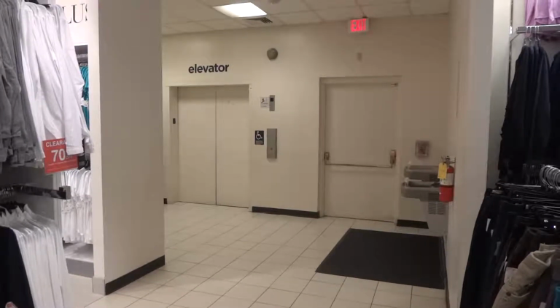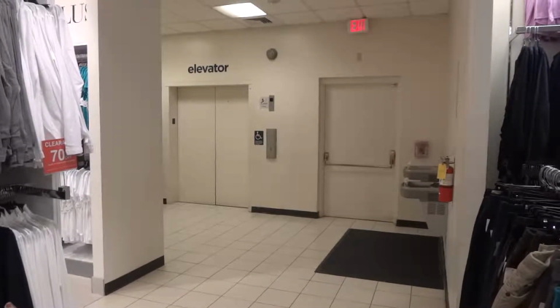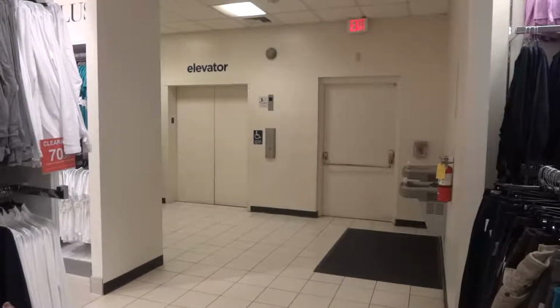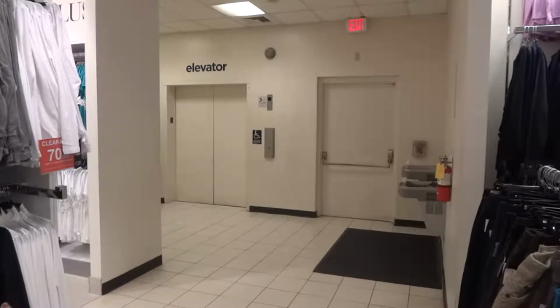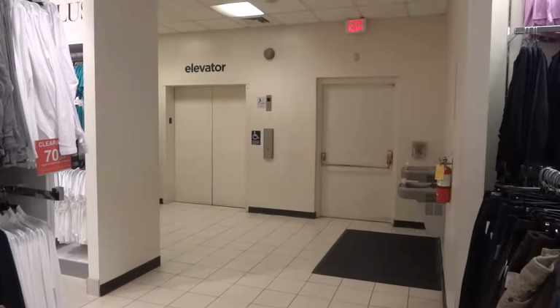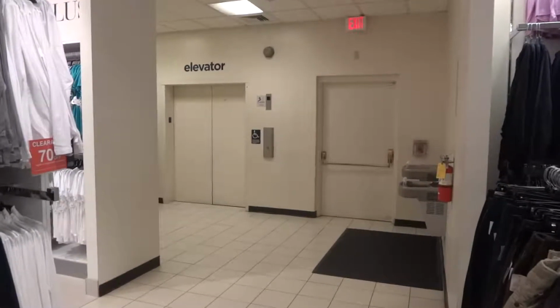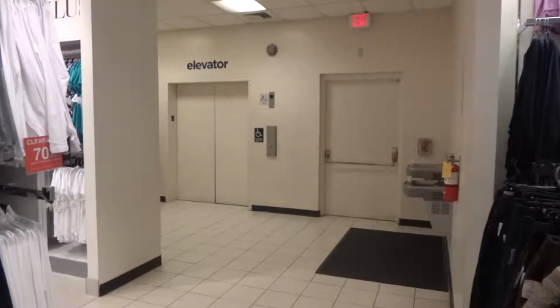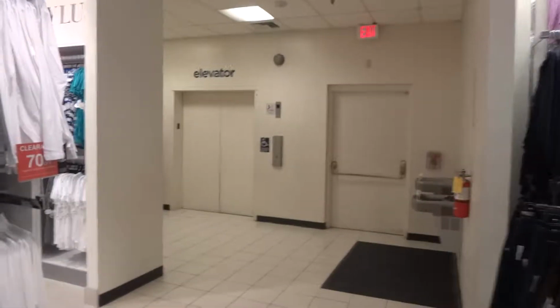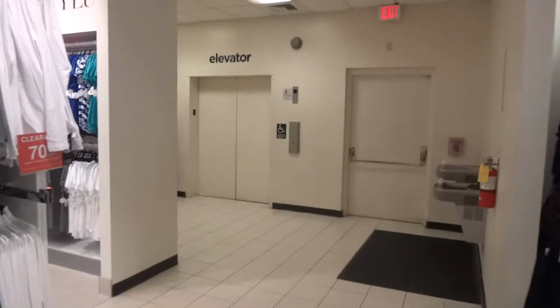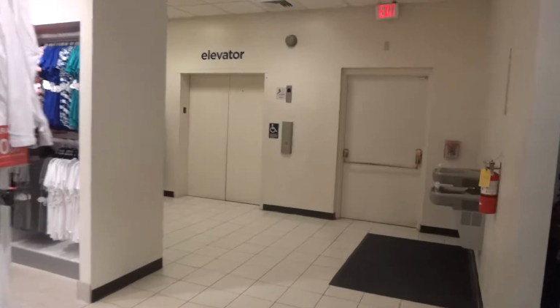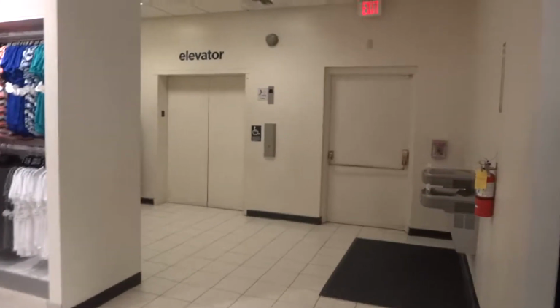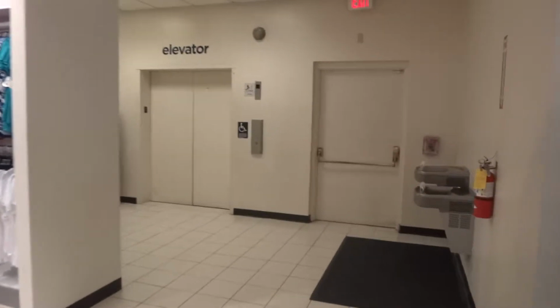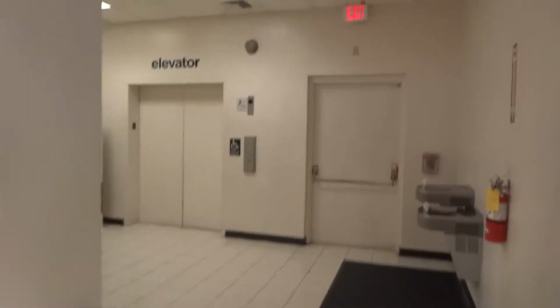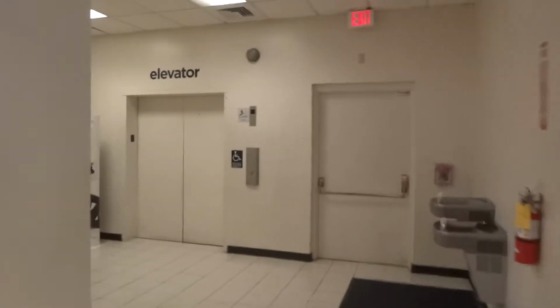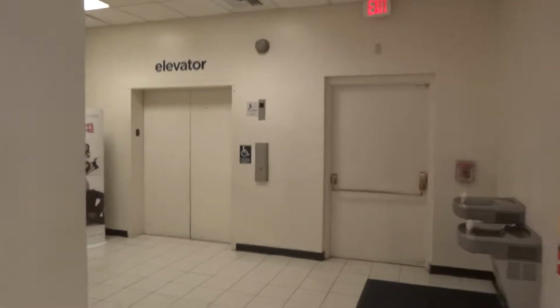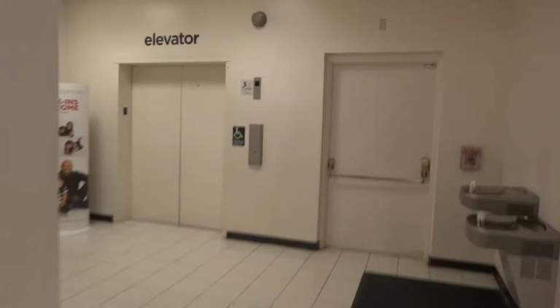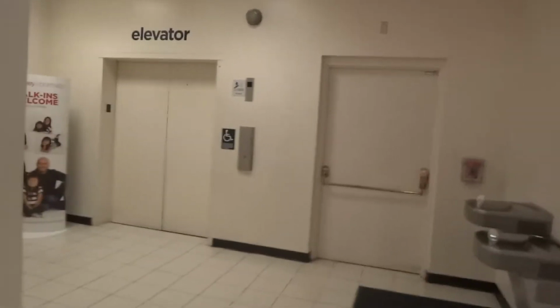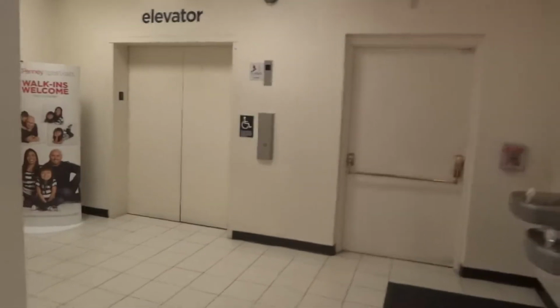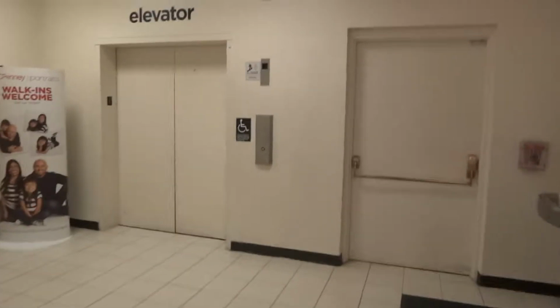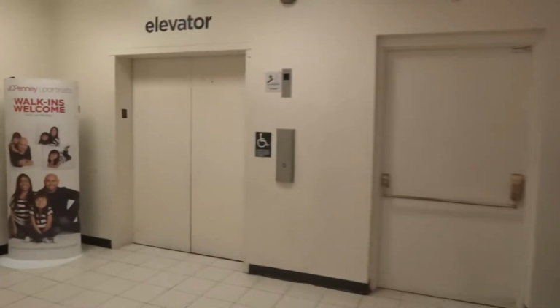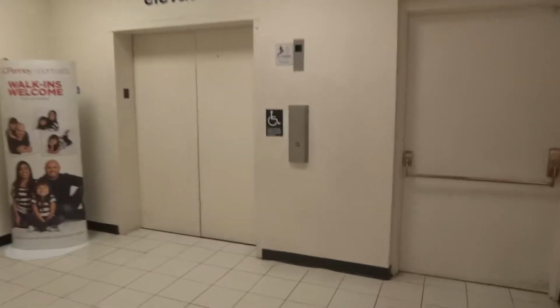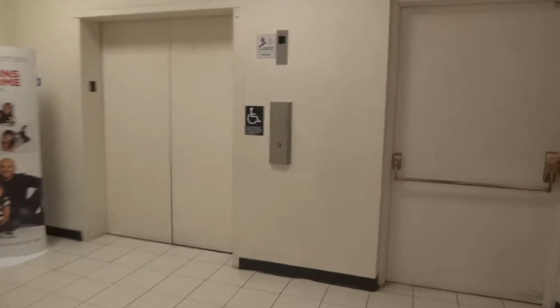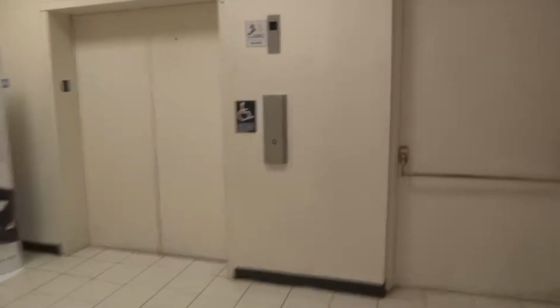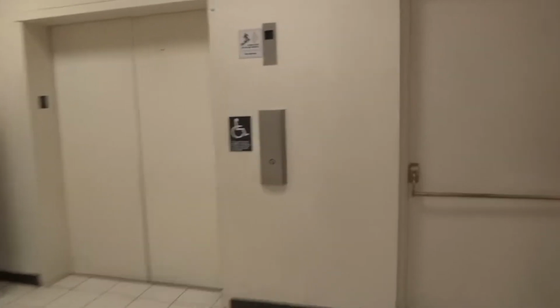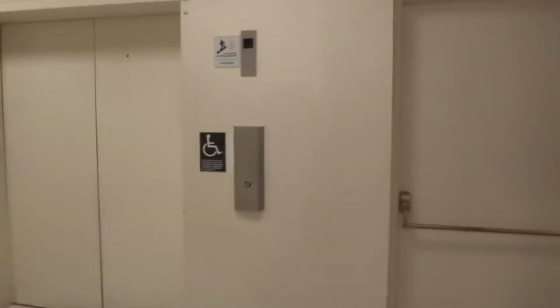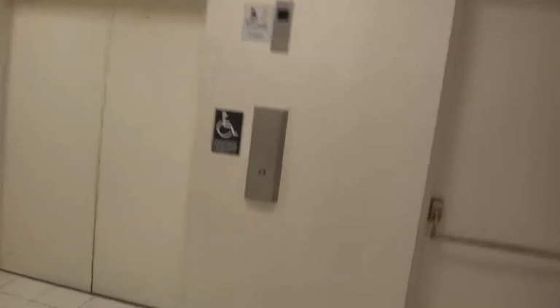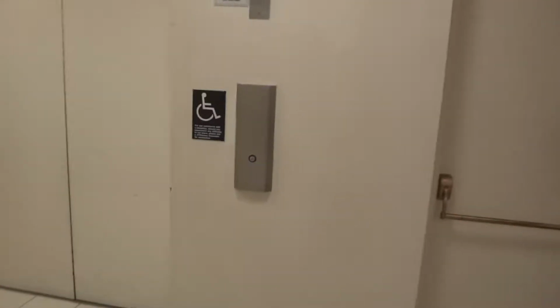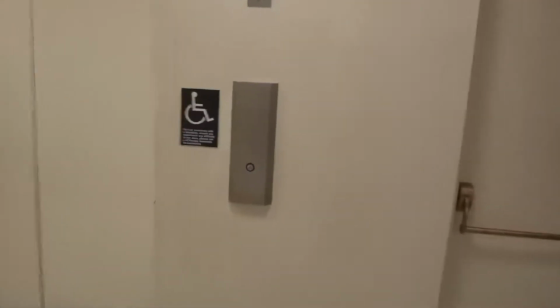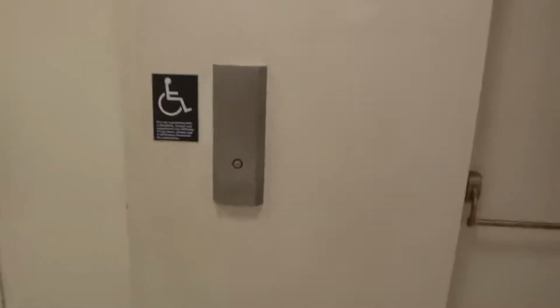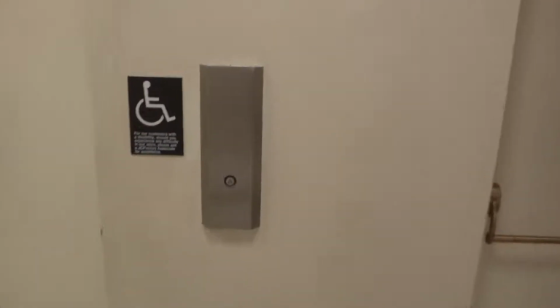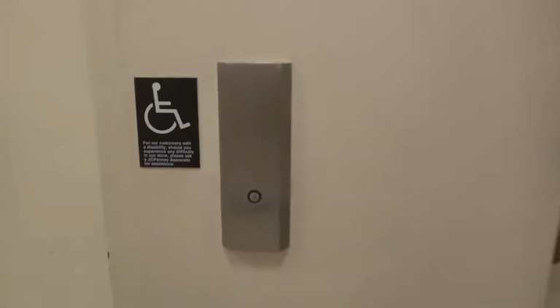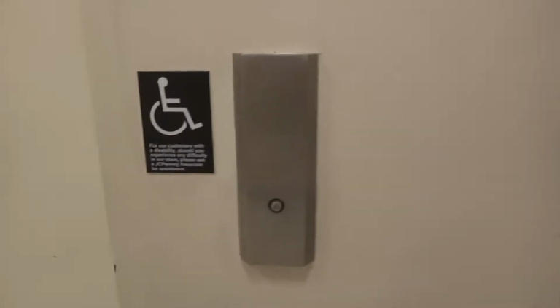This is the elevator at JCPenney at the Mill Creek Mall in Erie, Pennsylvania.